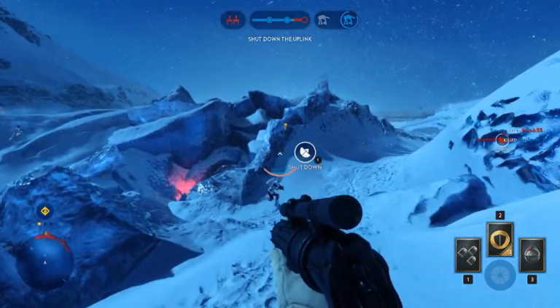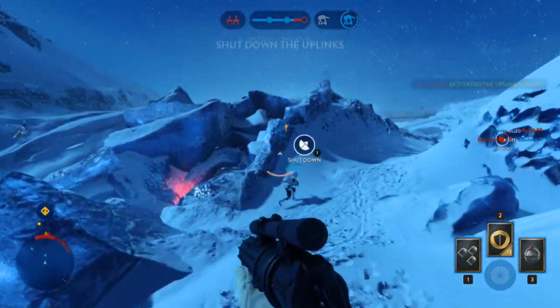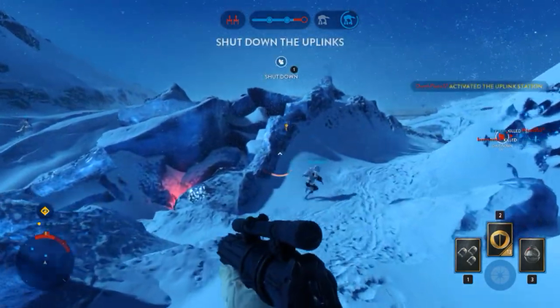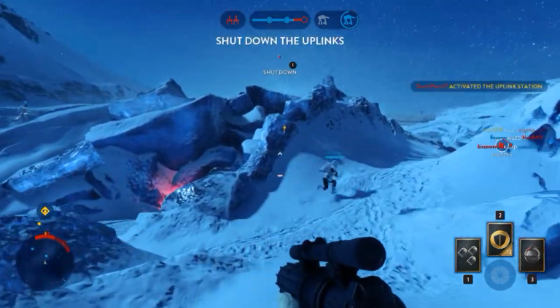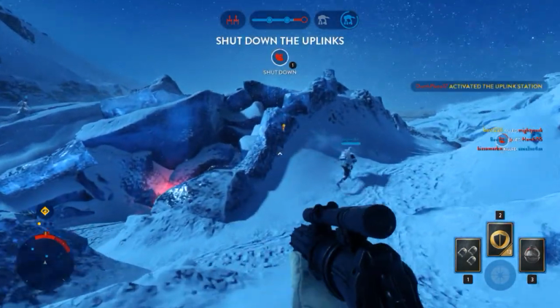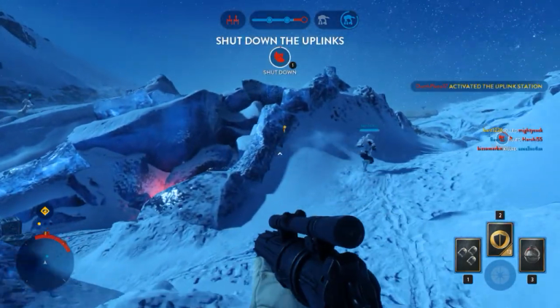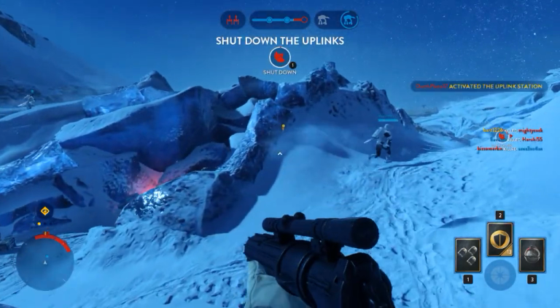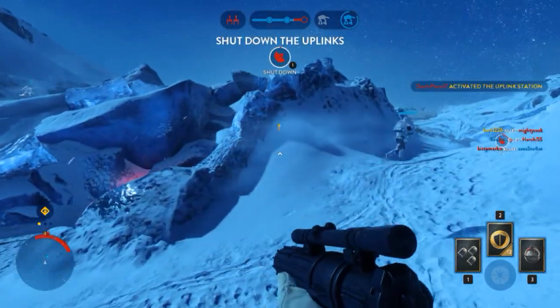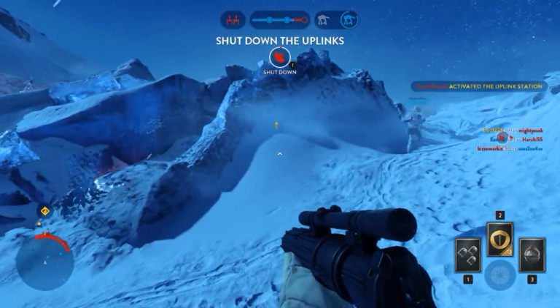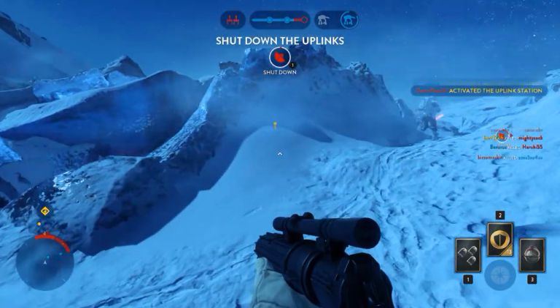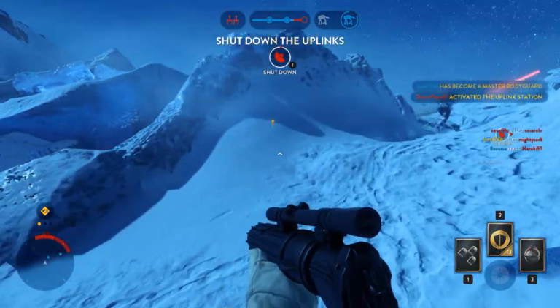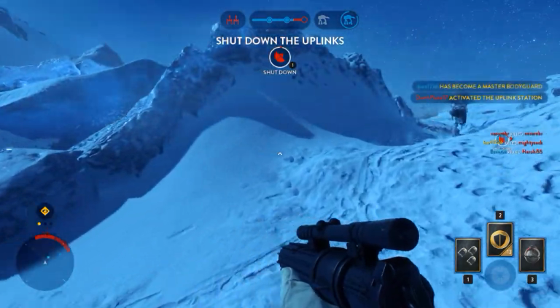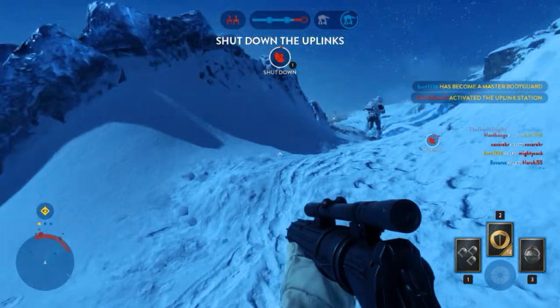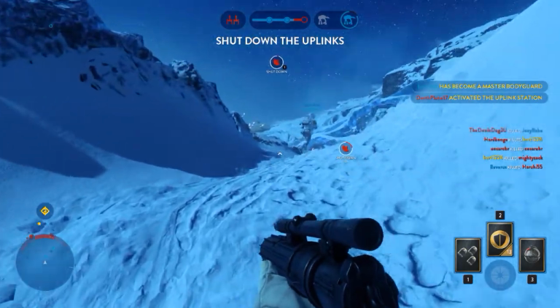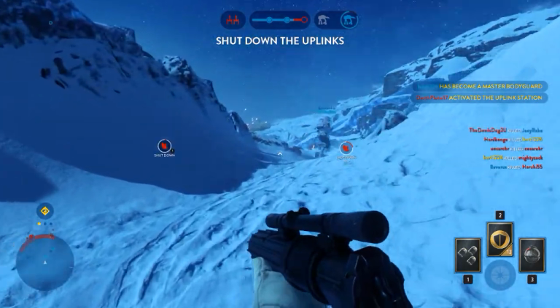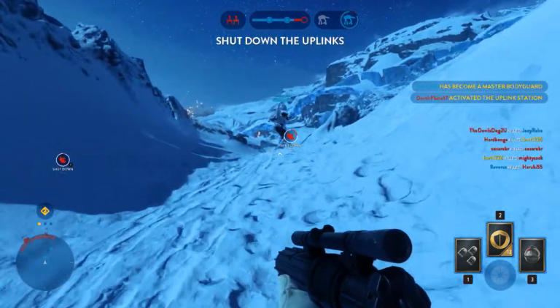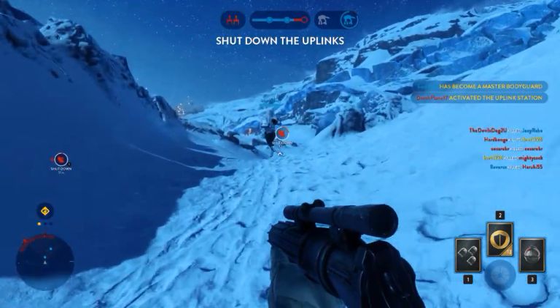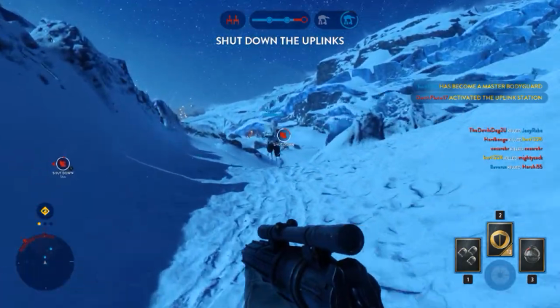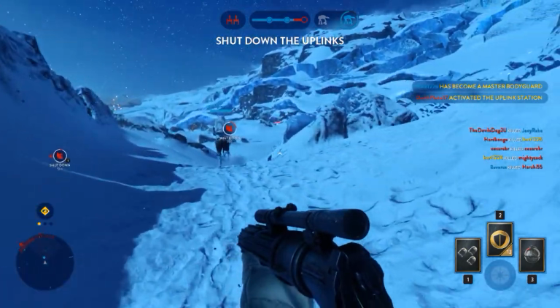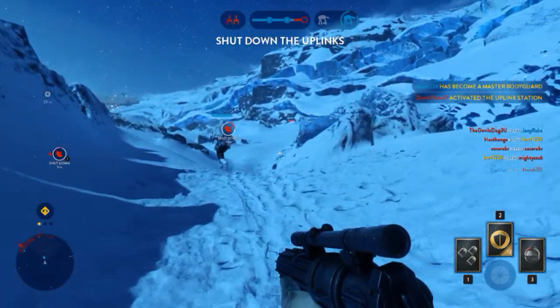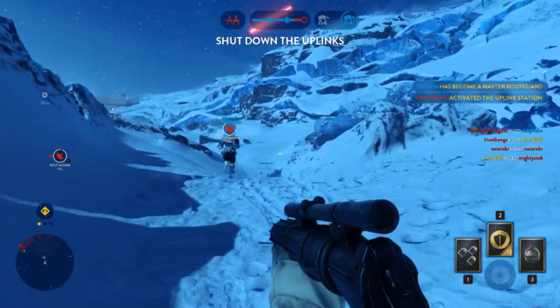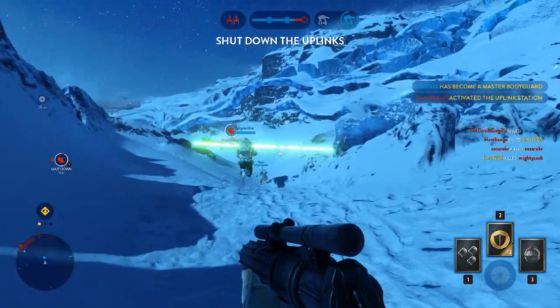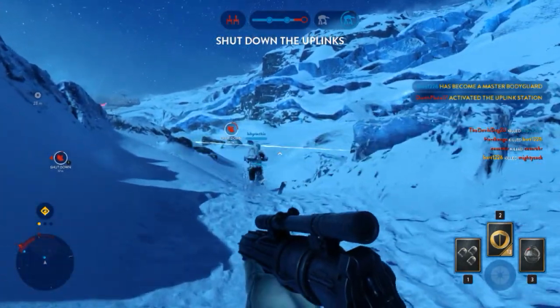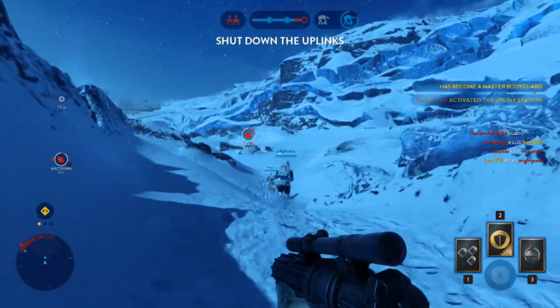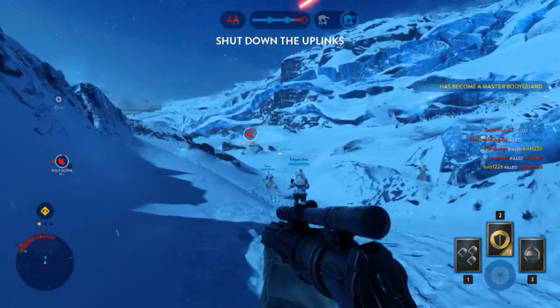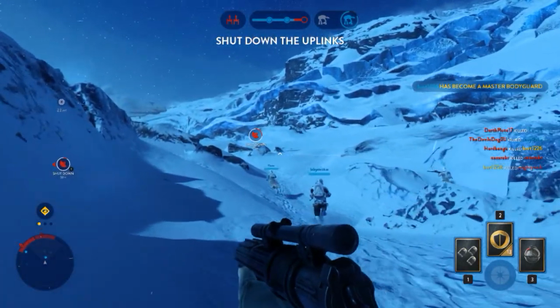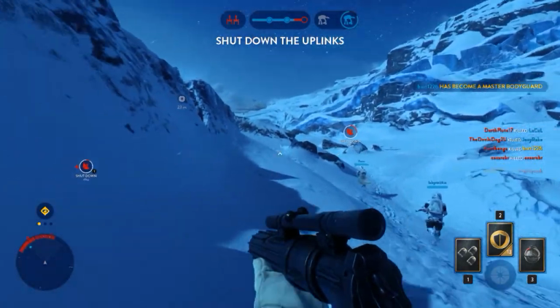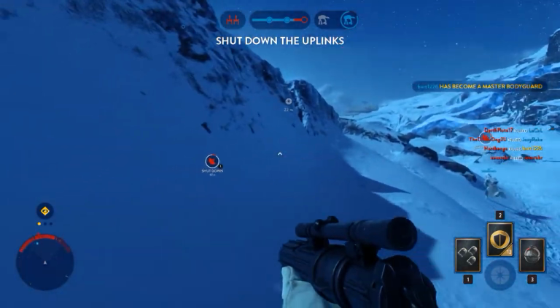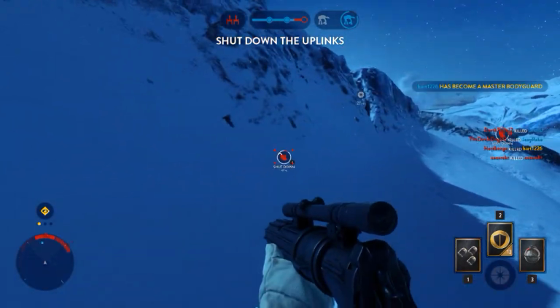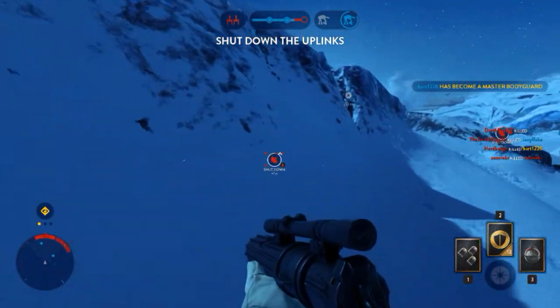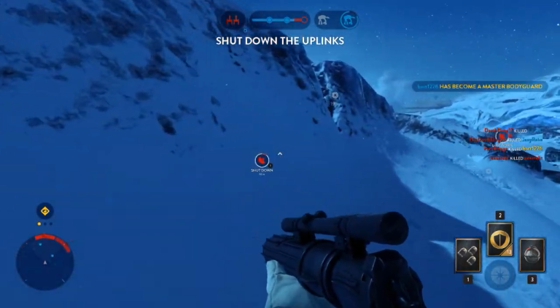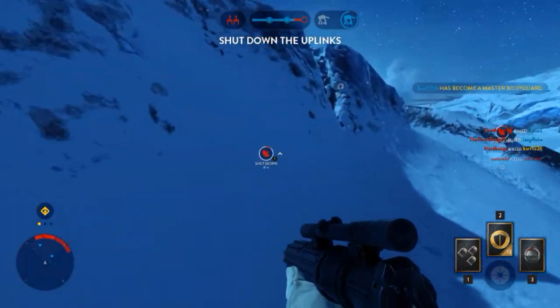The Rebels have taken control of the uplink station. You must shut it down to stop a Y-Wing bomber attack.